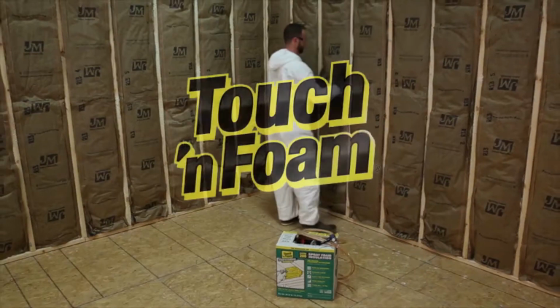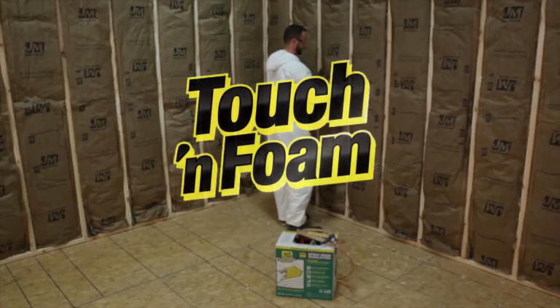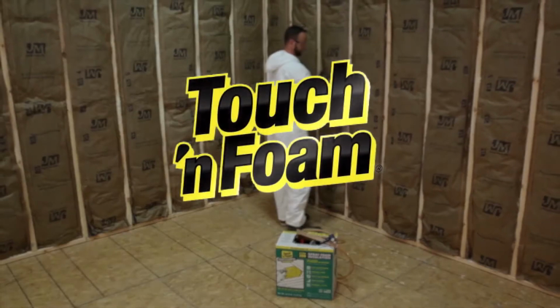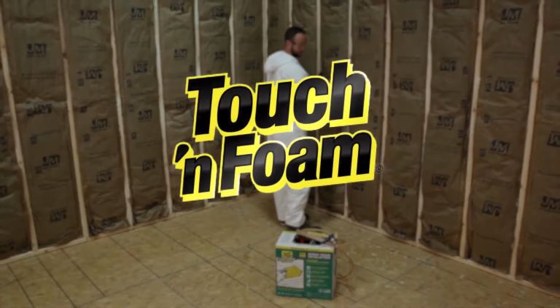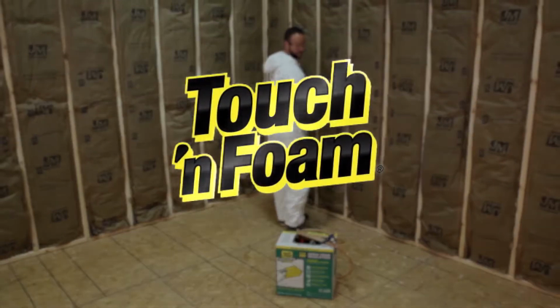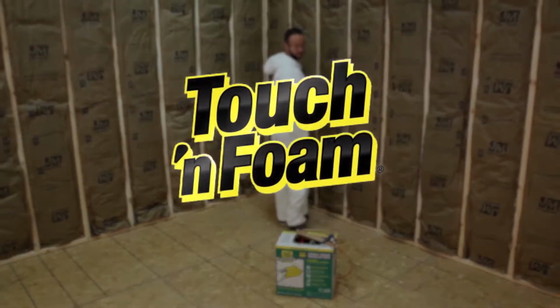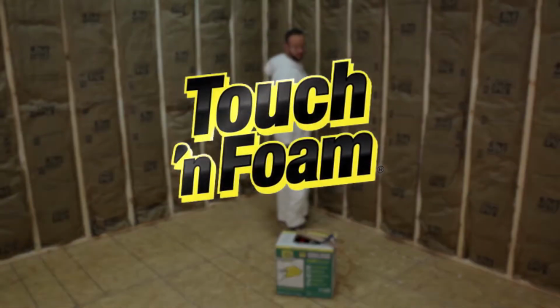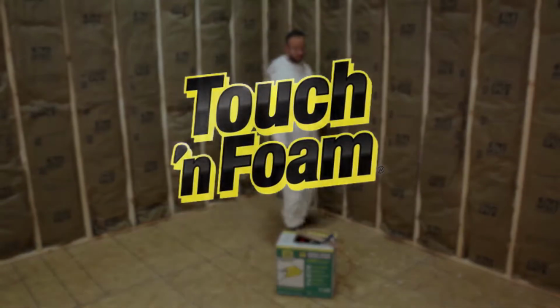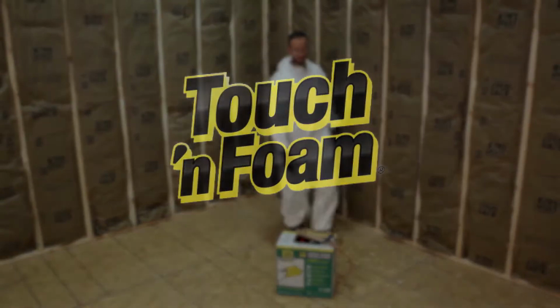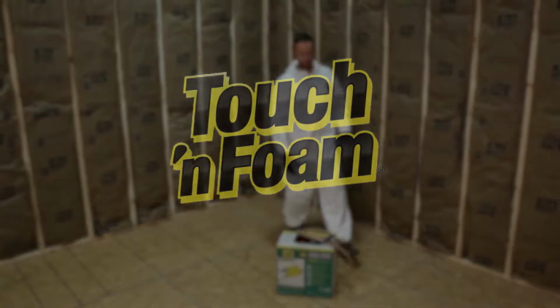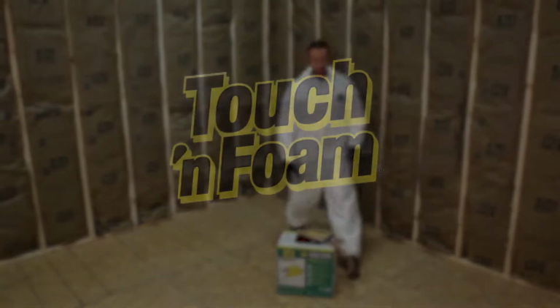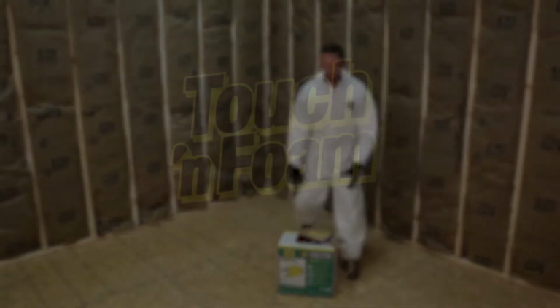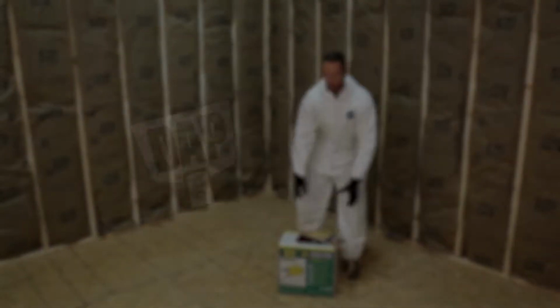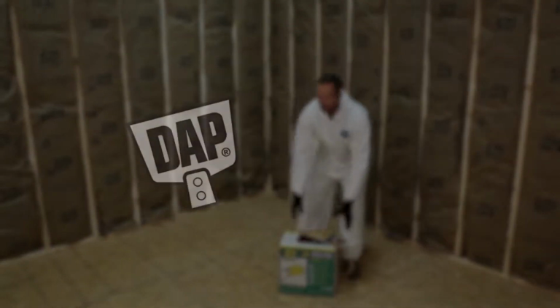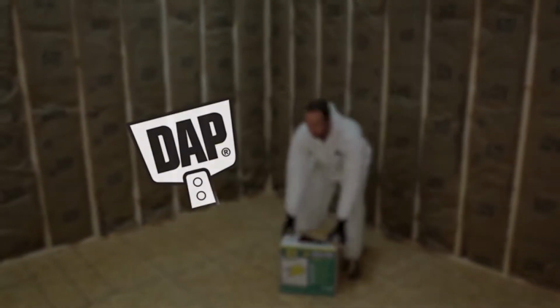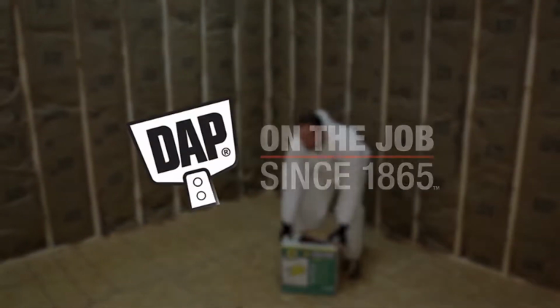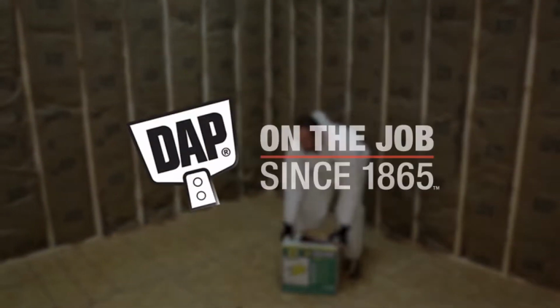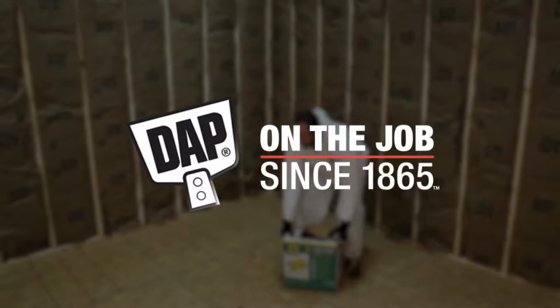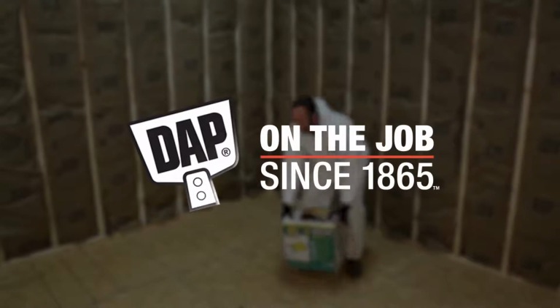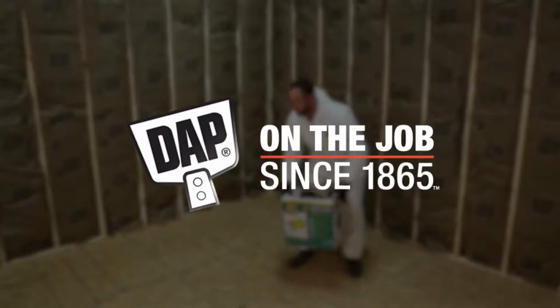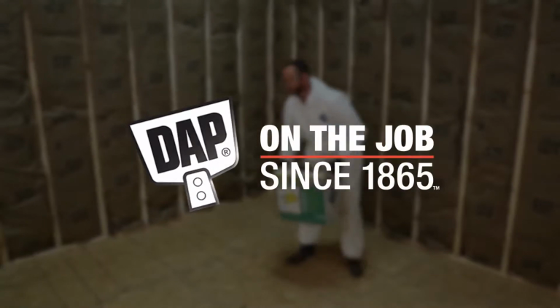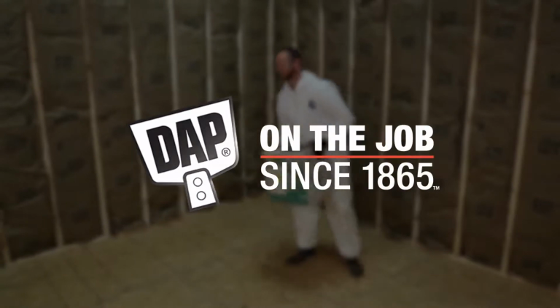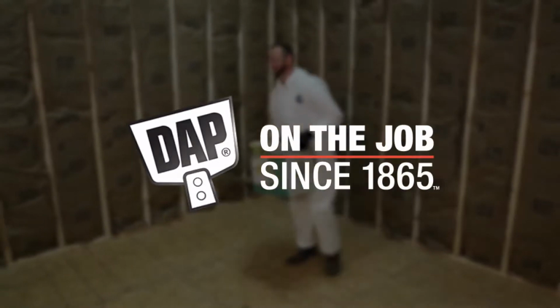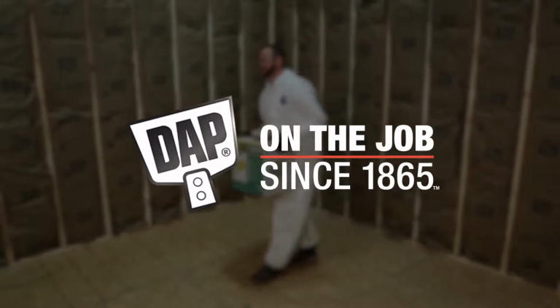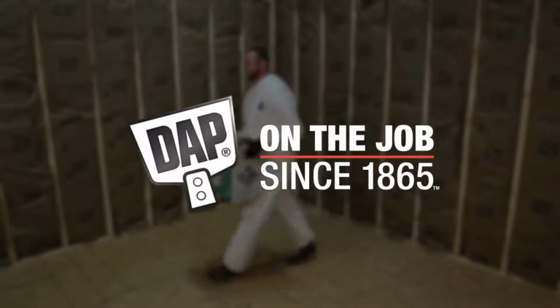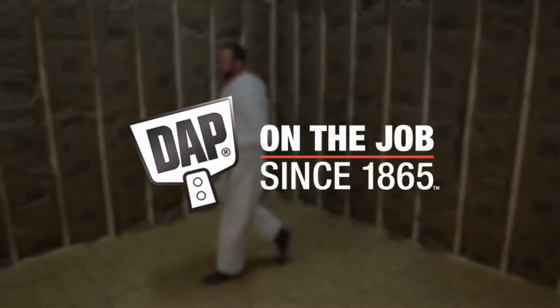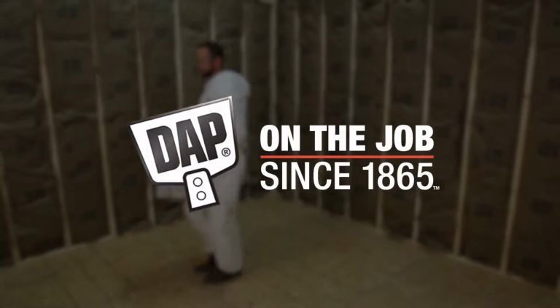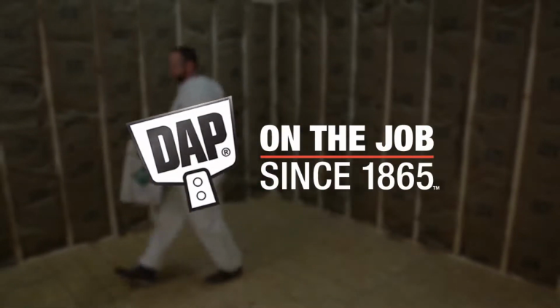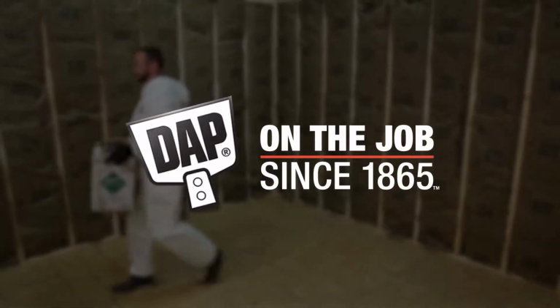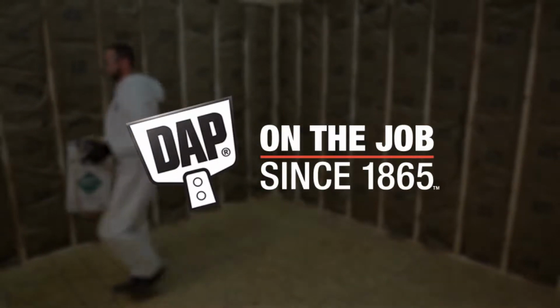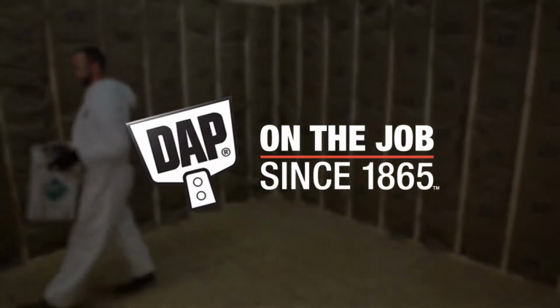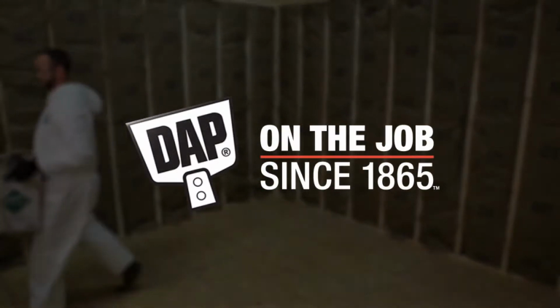DAP Touch and Foam — trusted on the job since 1865.